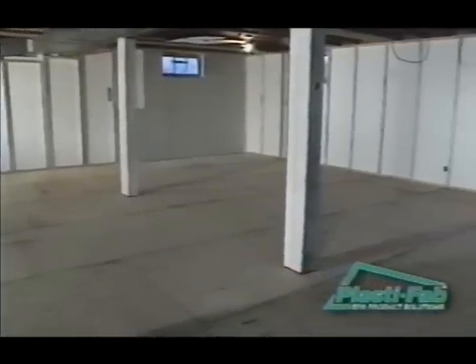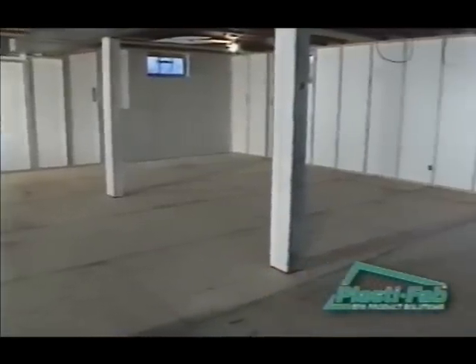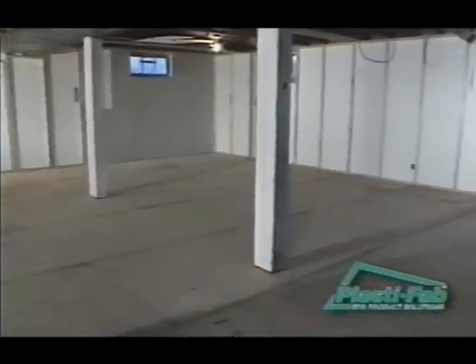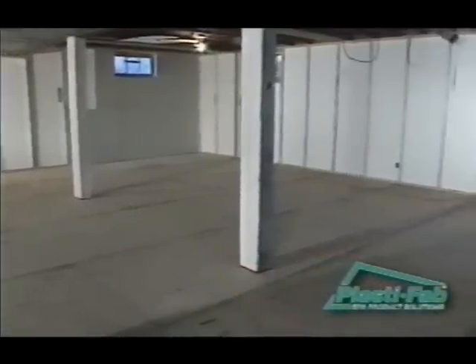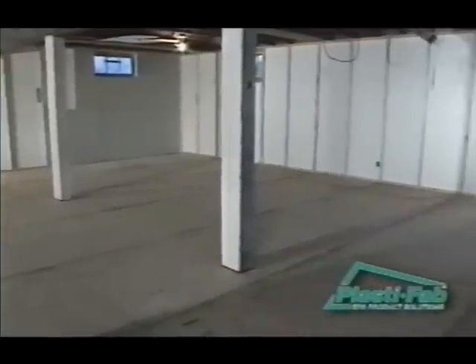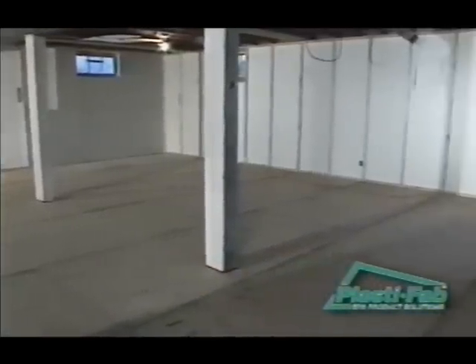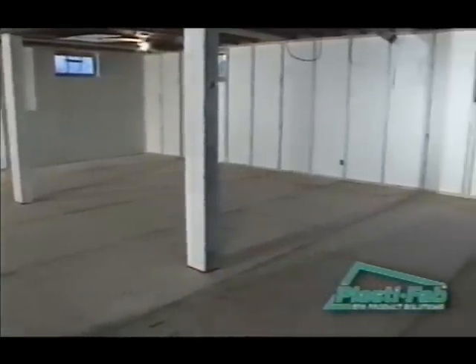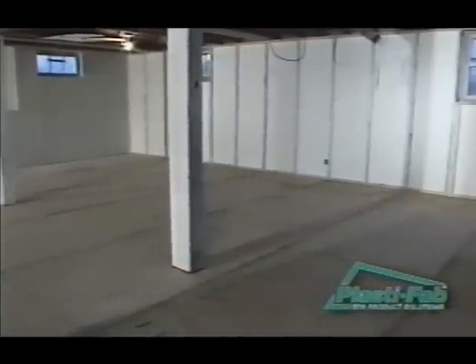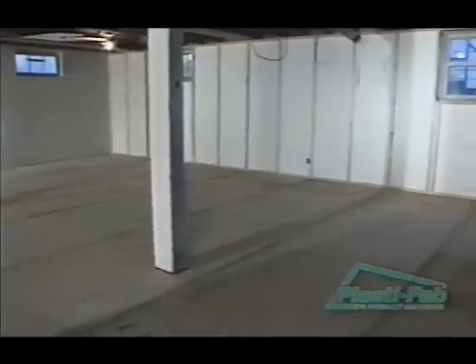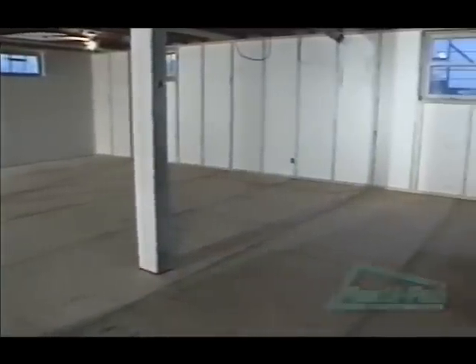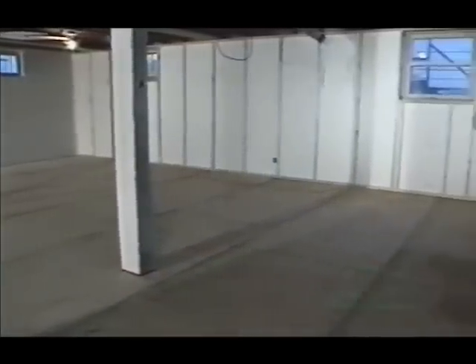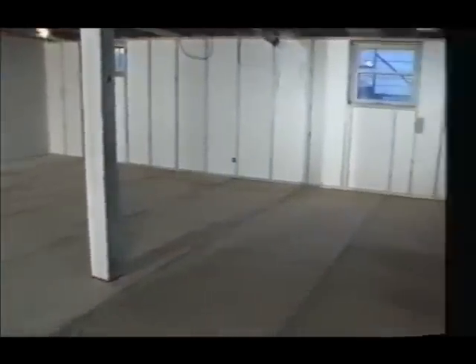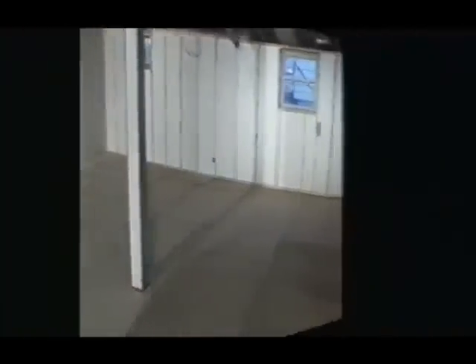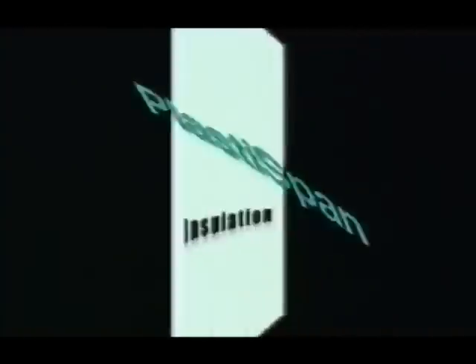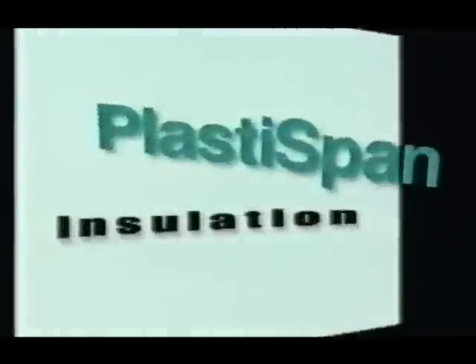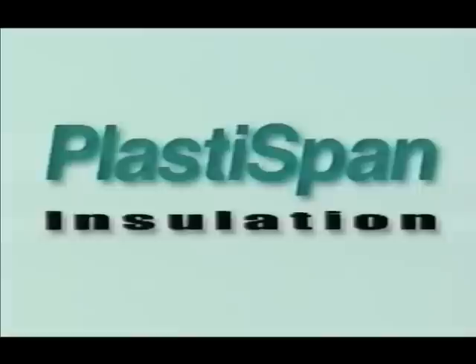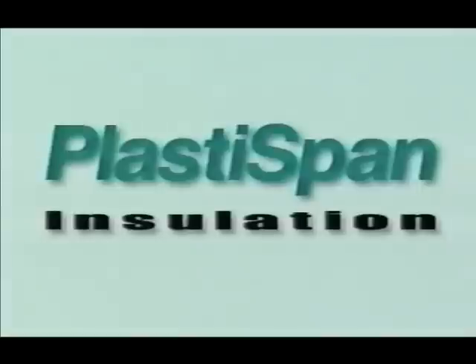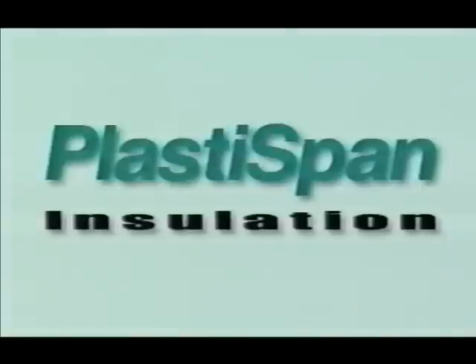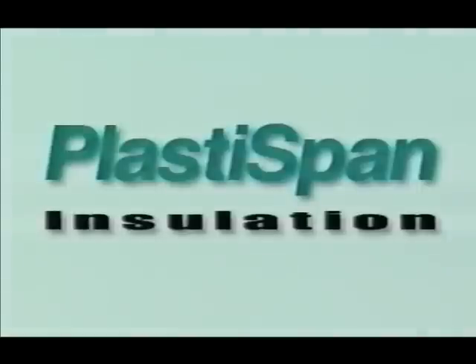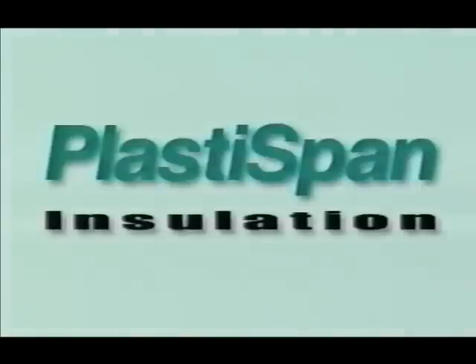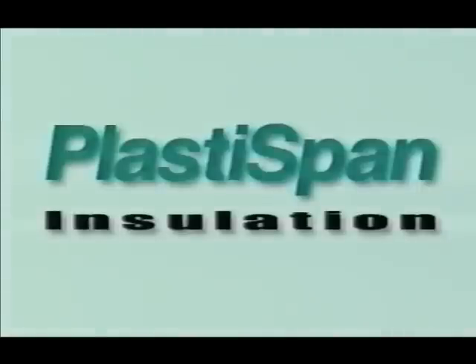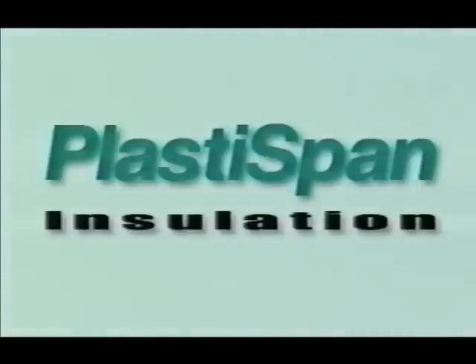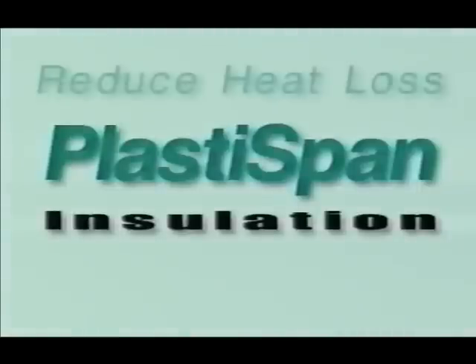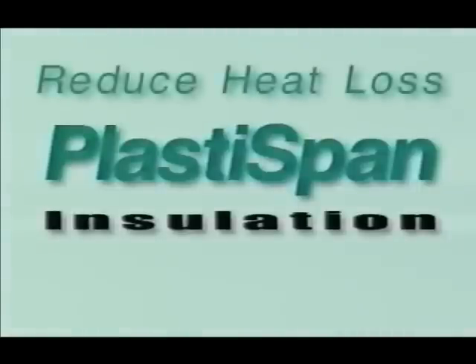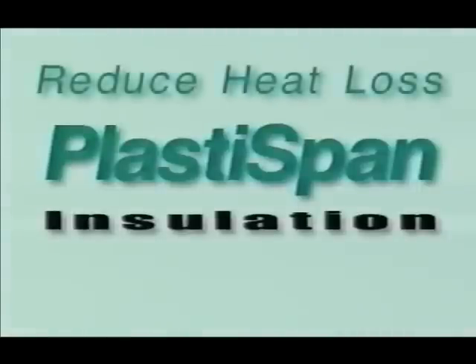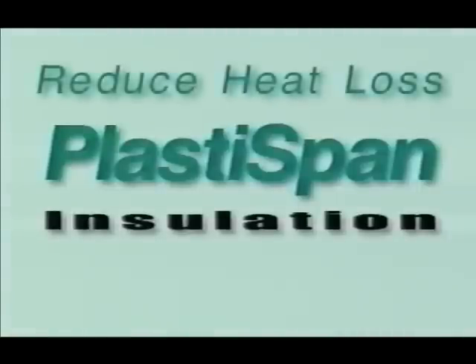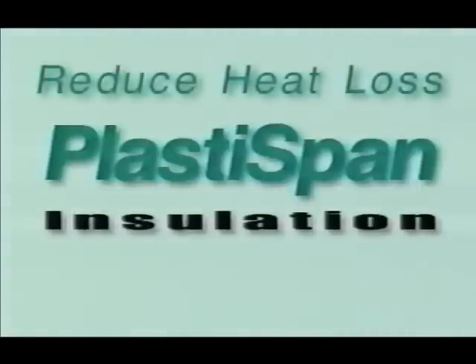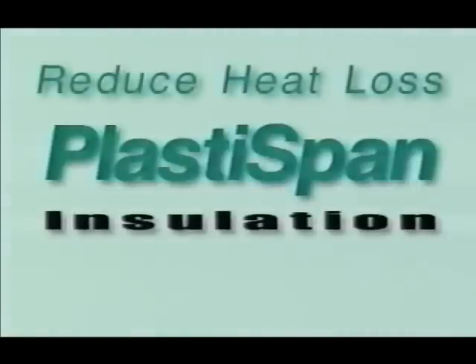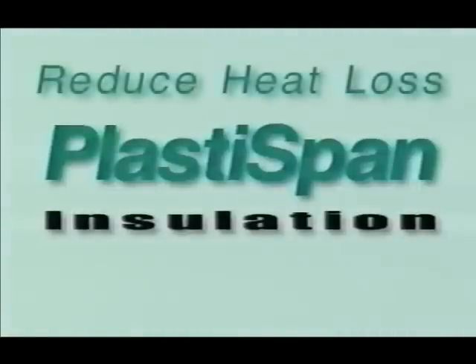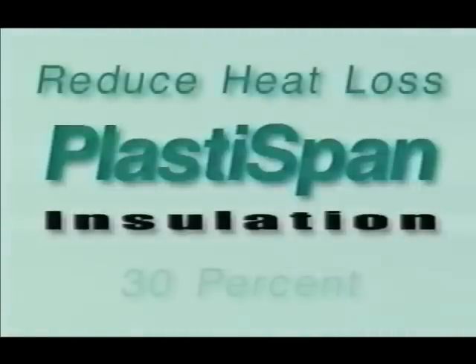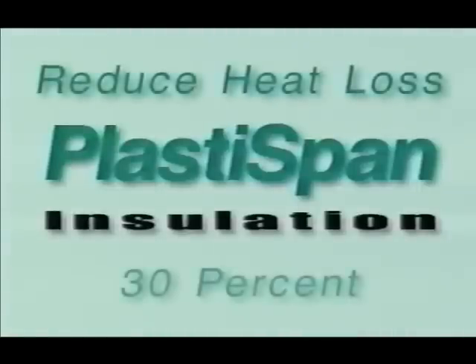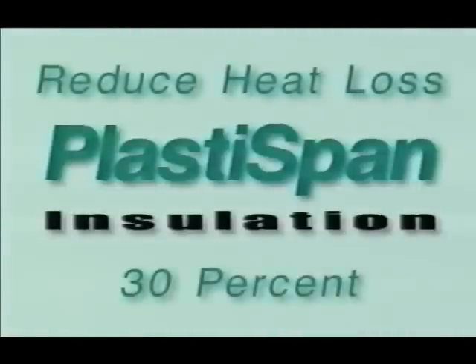In many cases, insulating a basement wall with PlastiSpan rigid insulation can reduce heat loss through the wall by 30%.